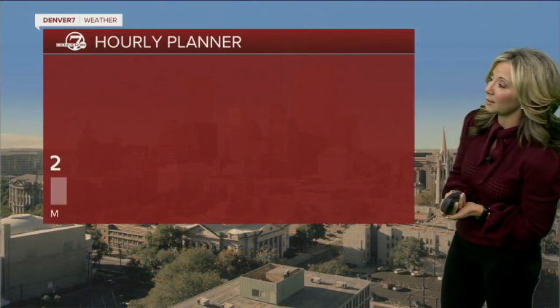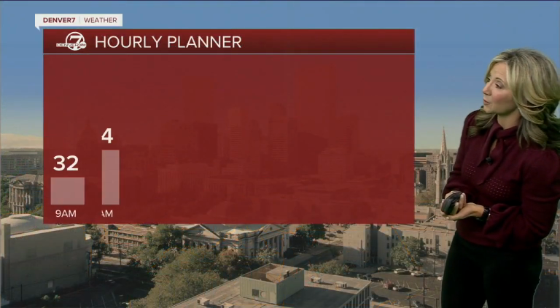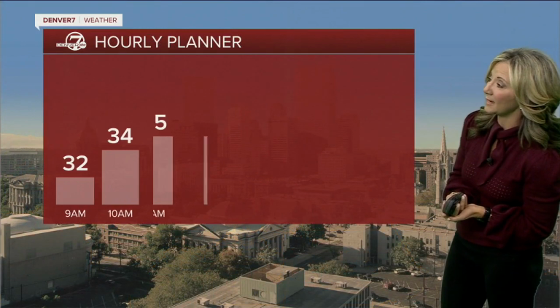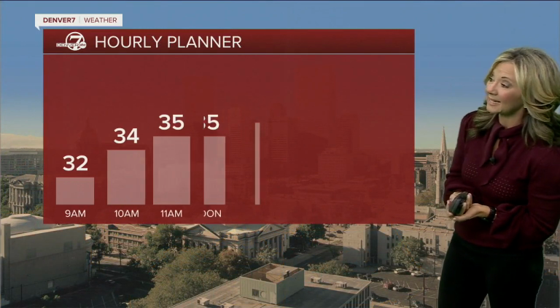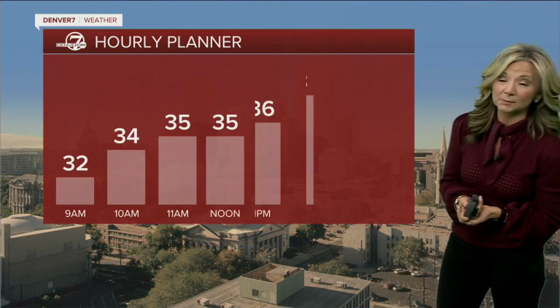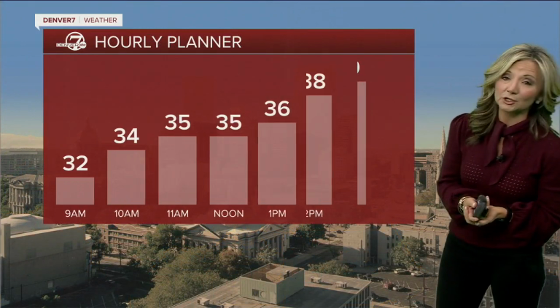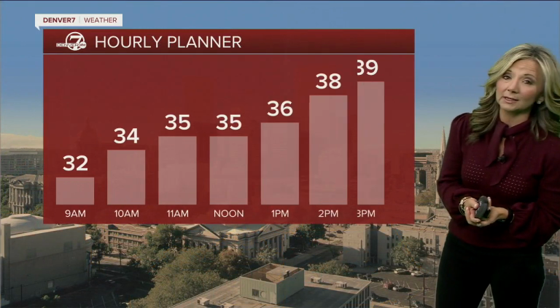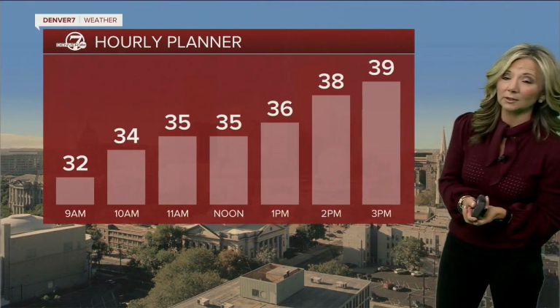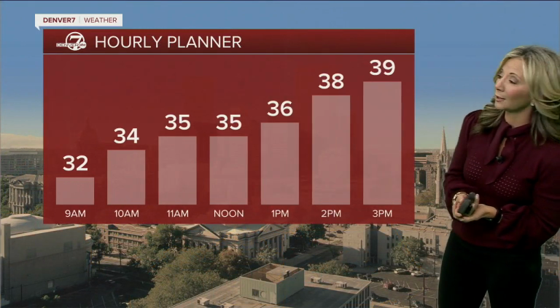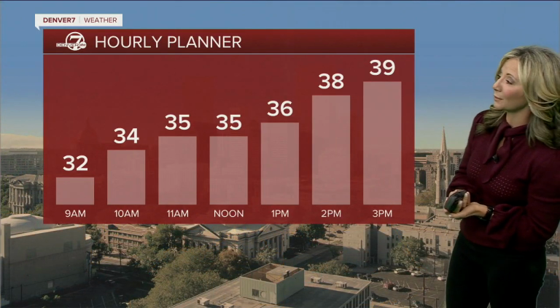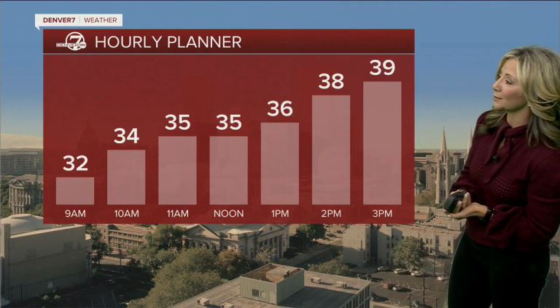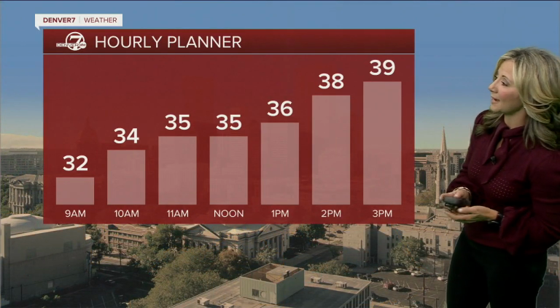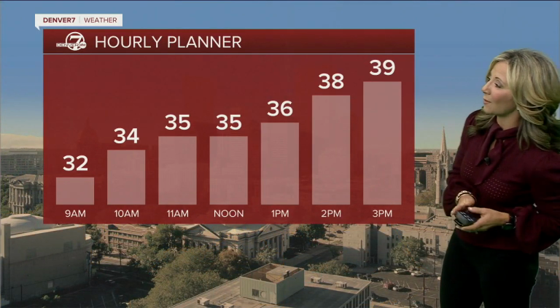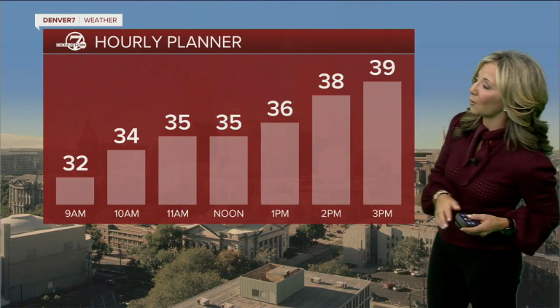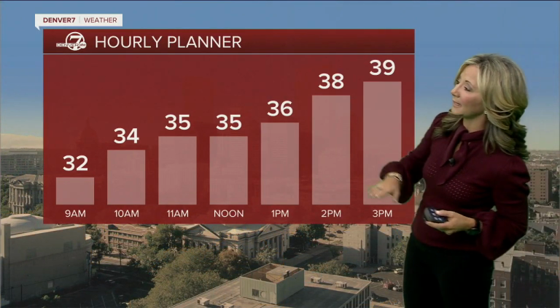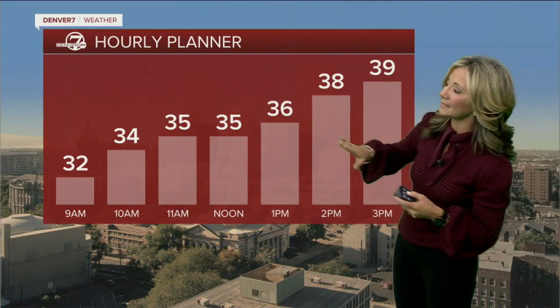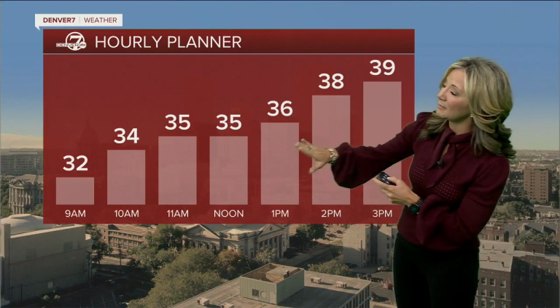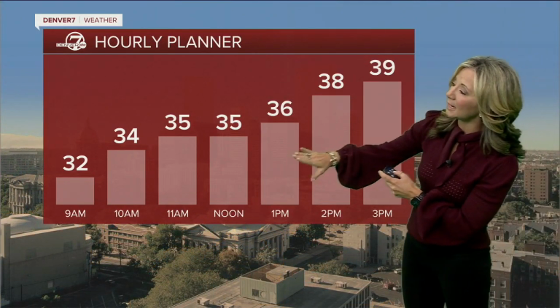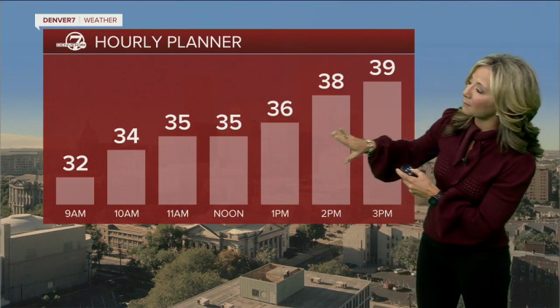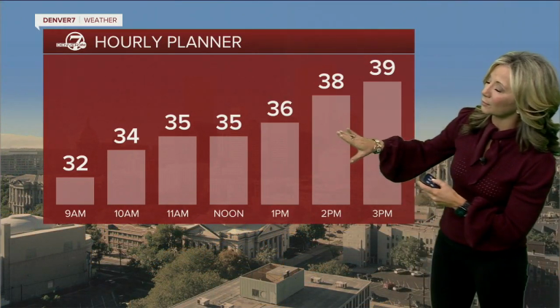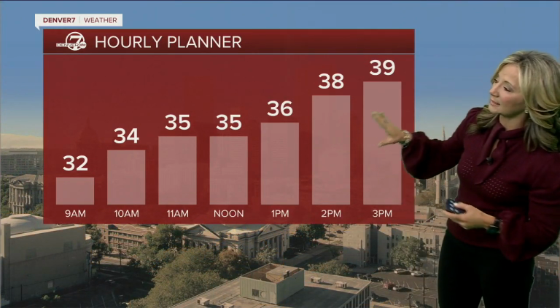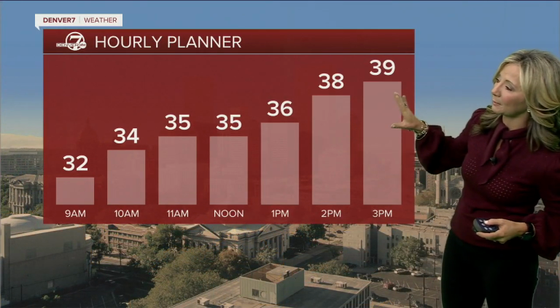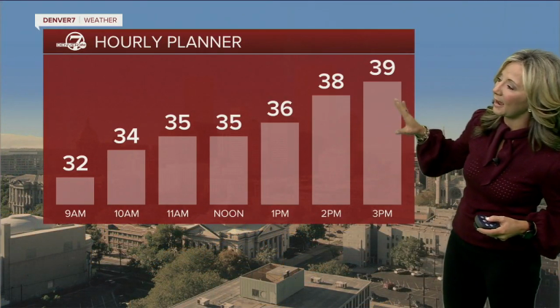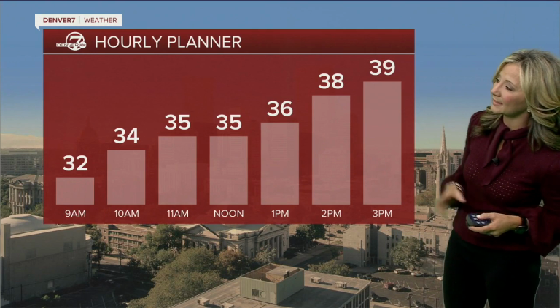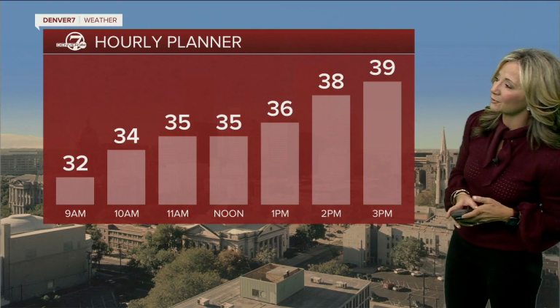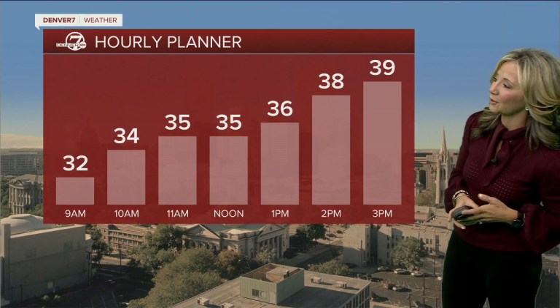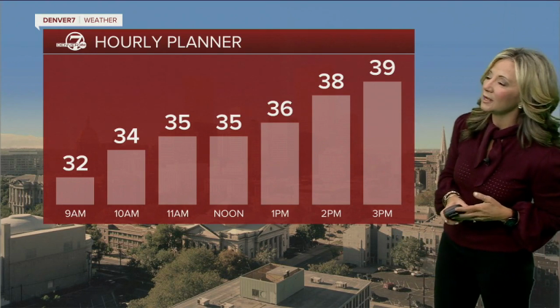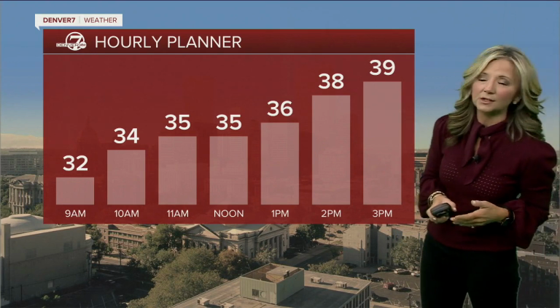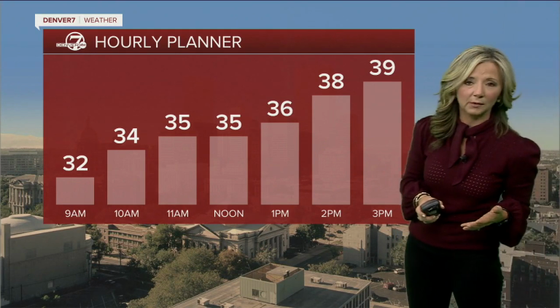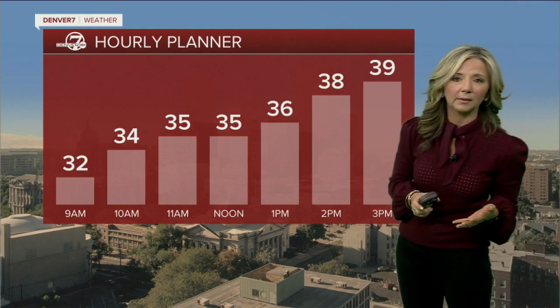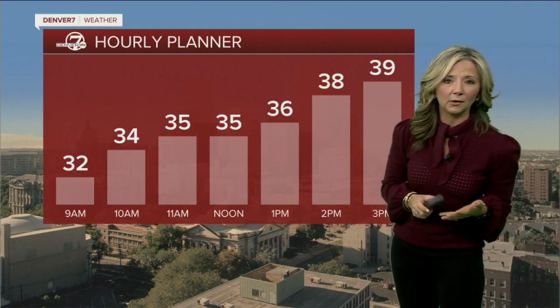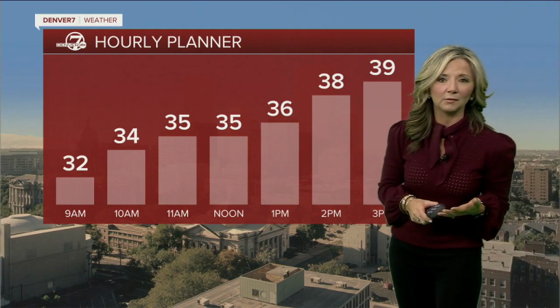Temperature-wise, it's pretty chilly. We're in the low 30s right now and we're only going to see mid to upper 30s by this afternoon, so it will be a cold one.